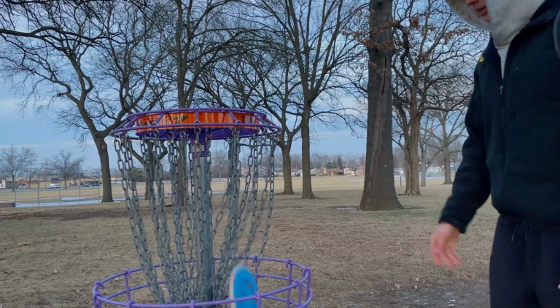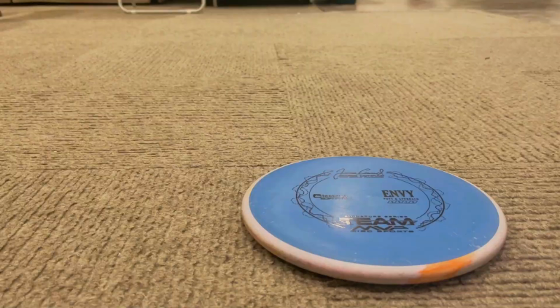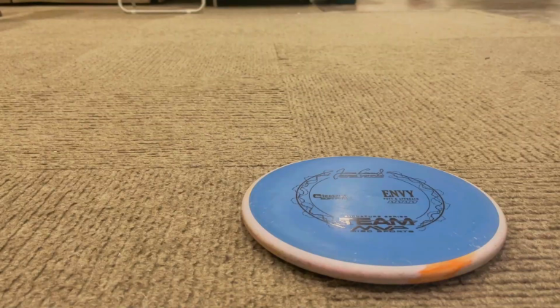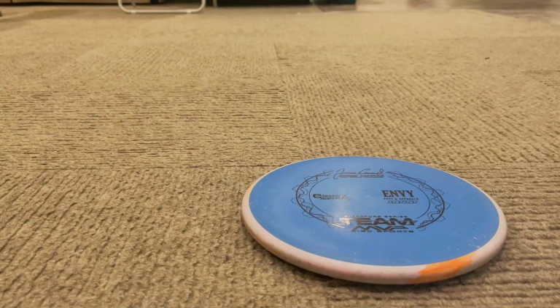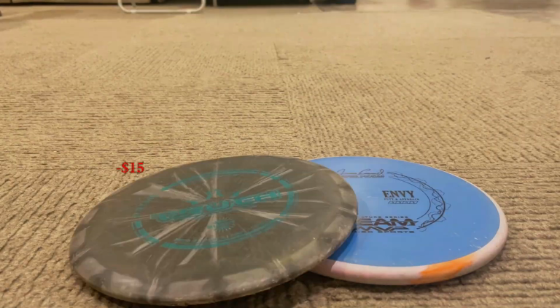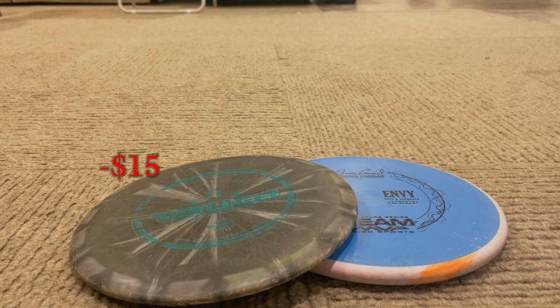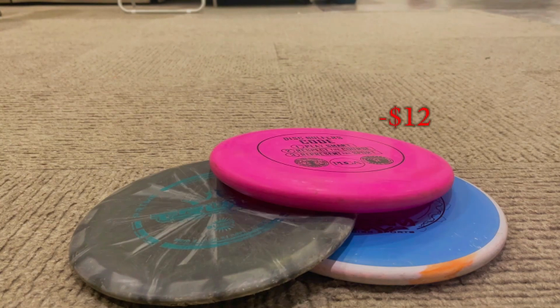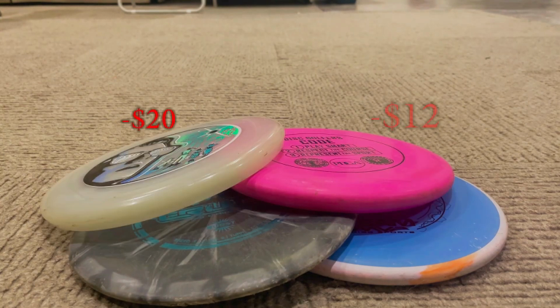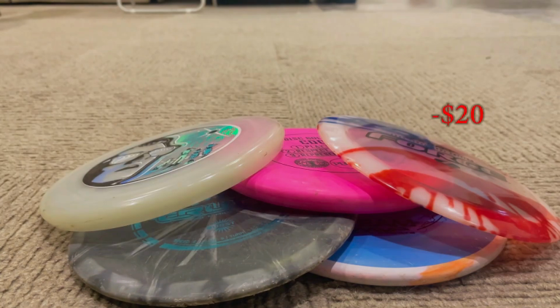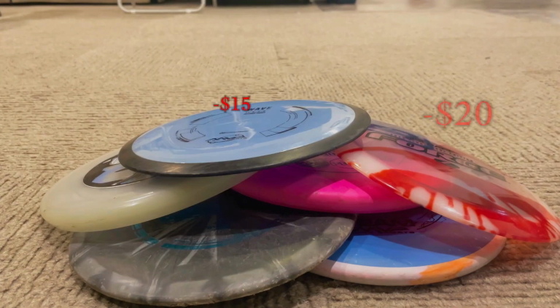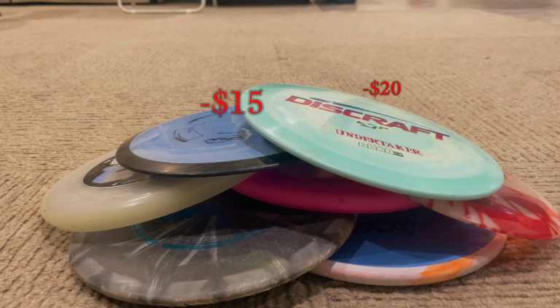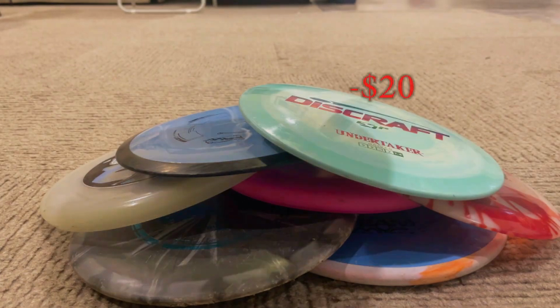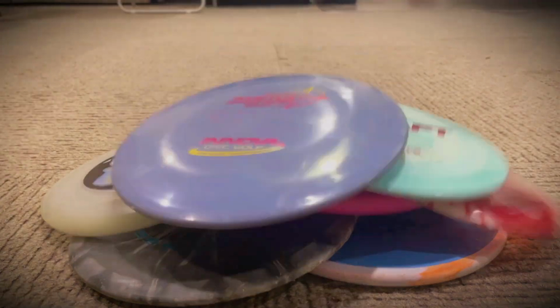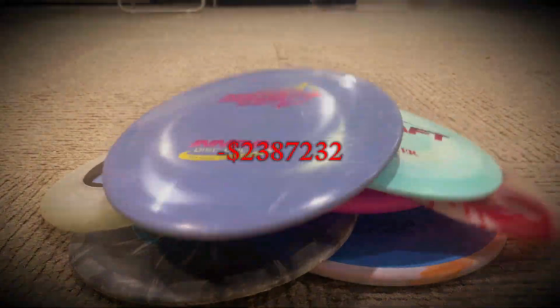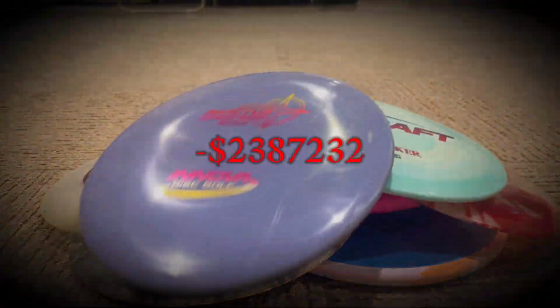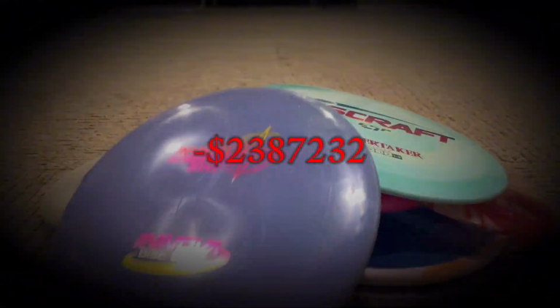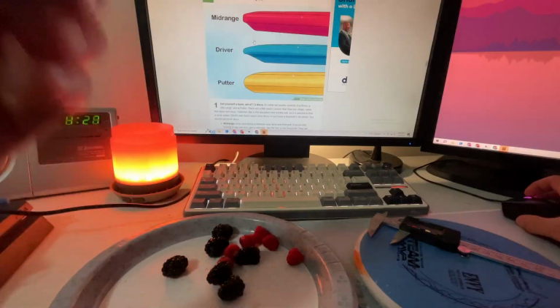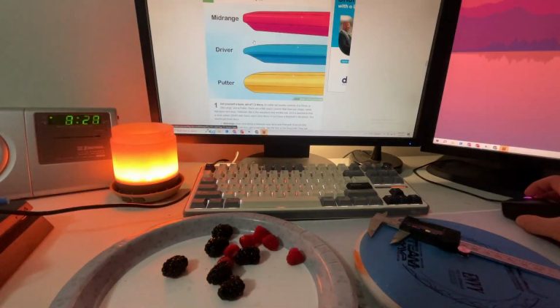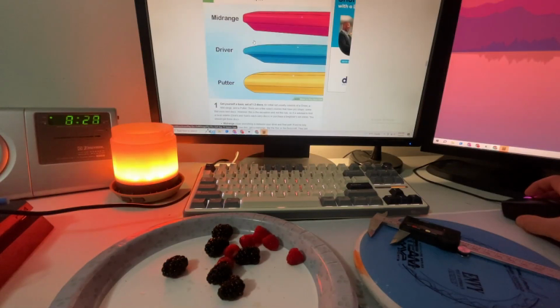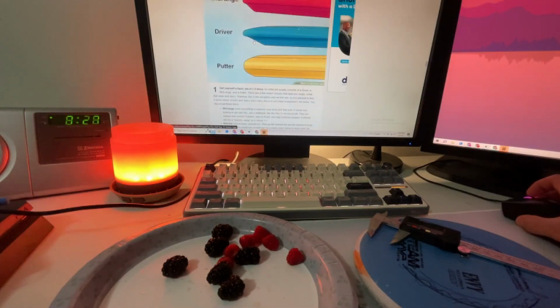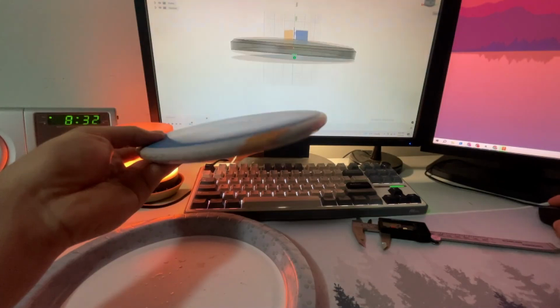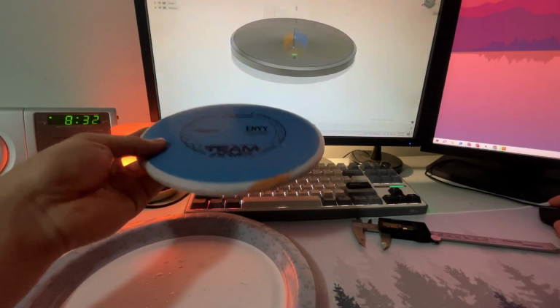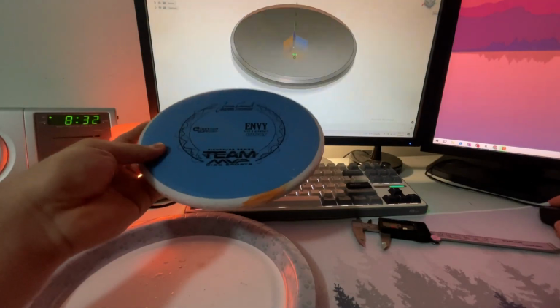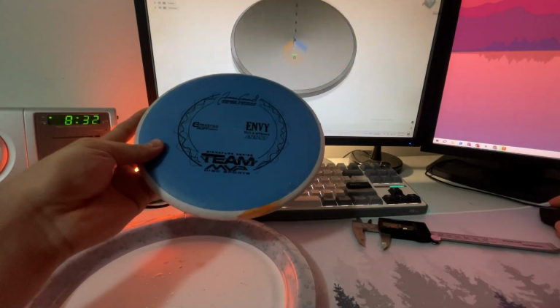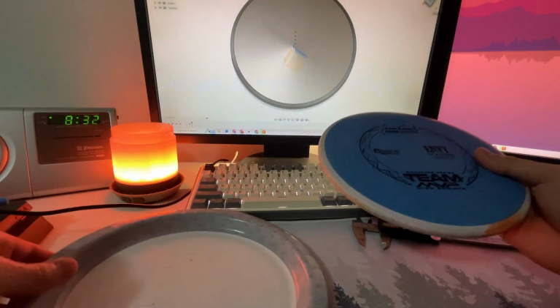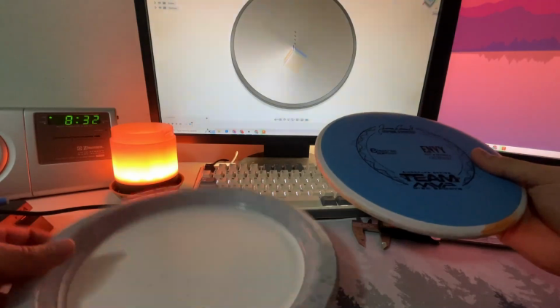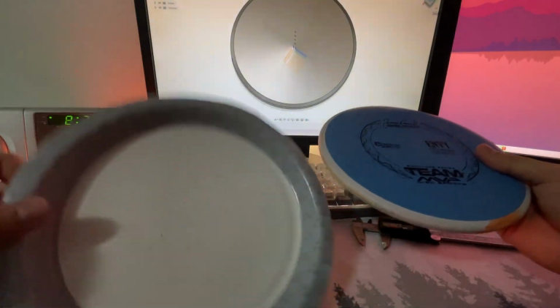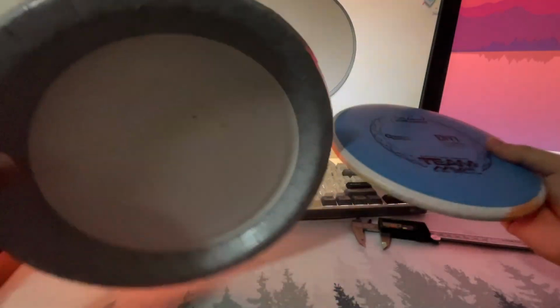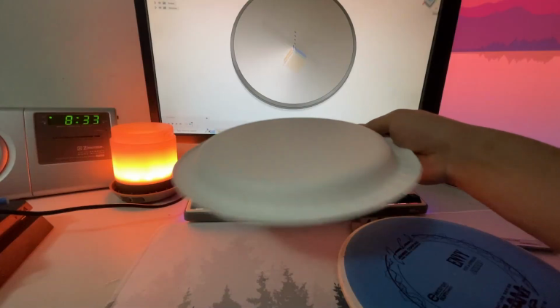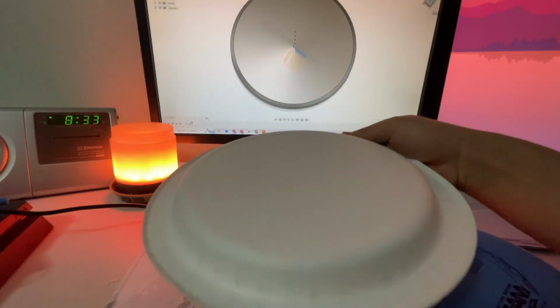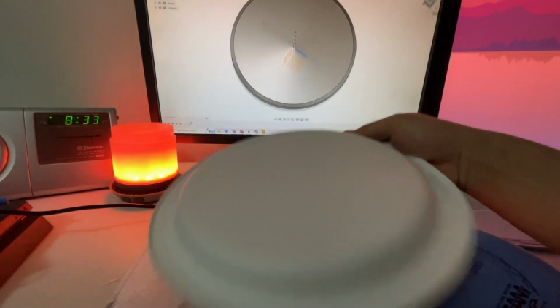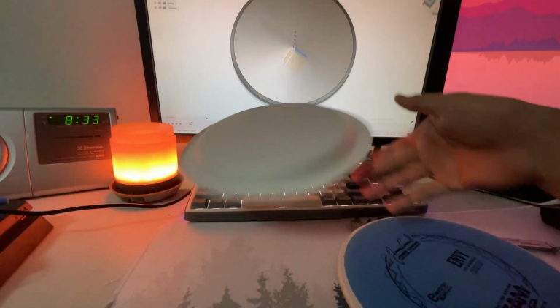But buying a bunch of new discs eventually got expensive, so I decided to design and 3D print my own discs.